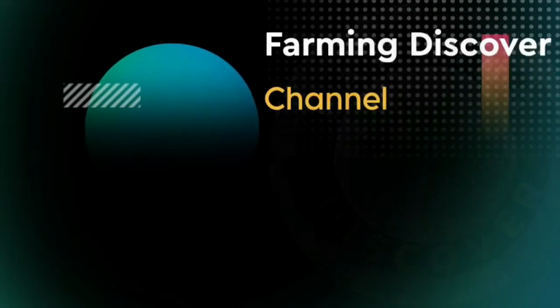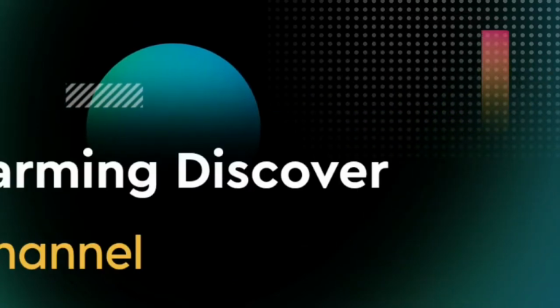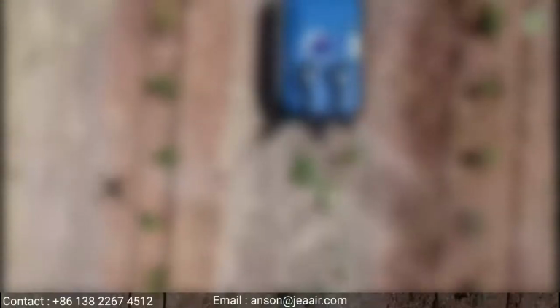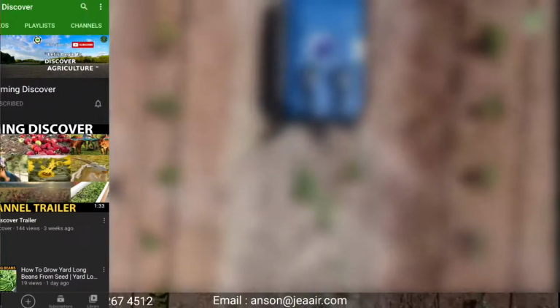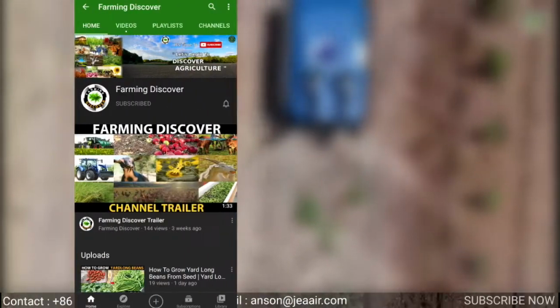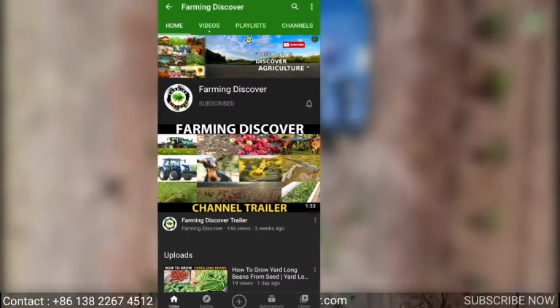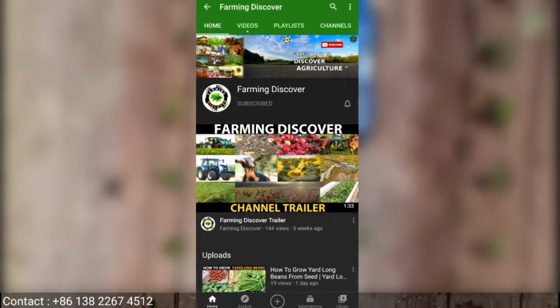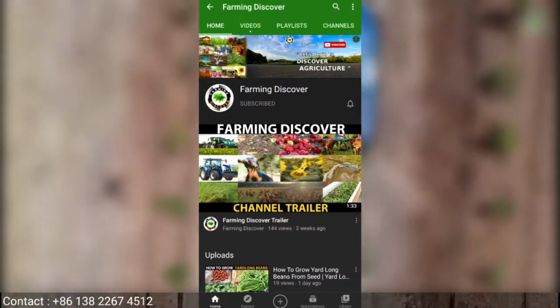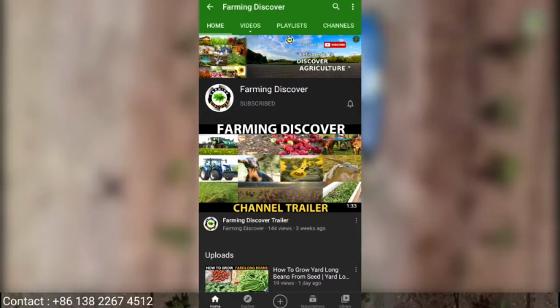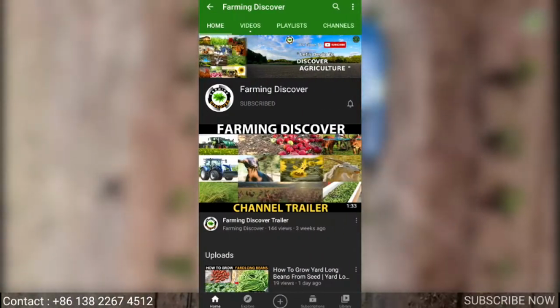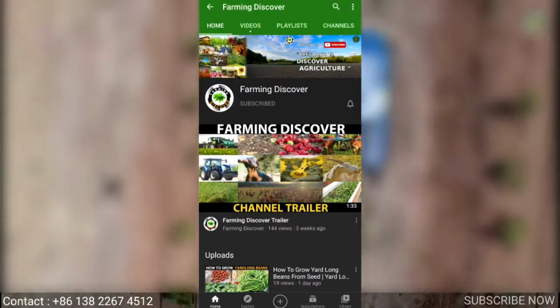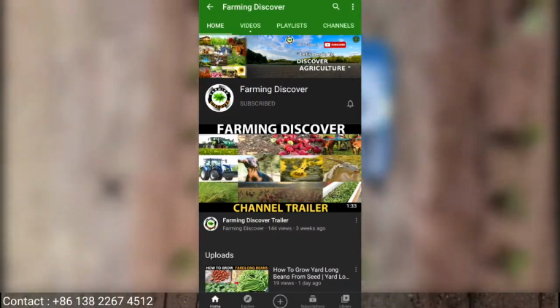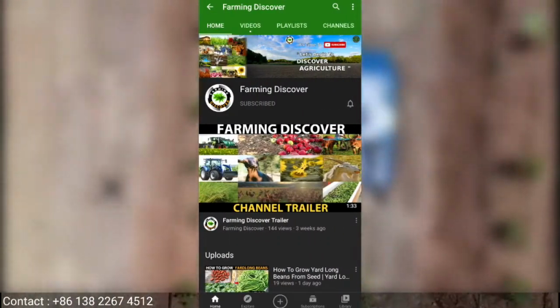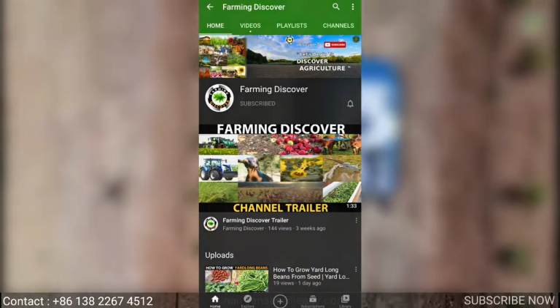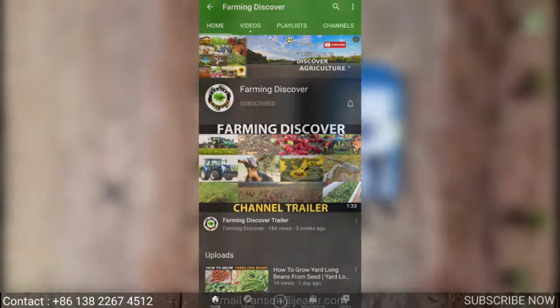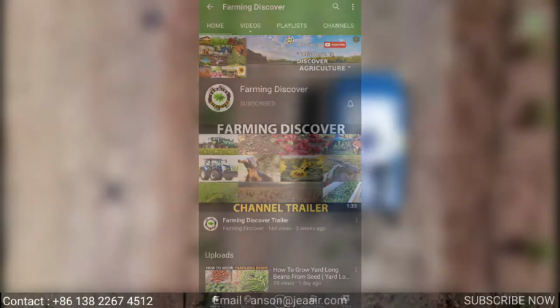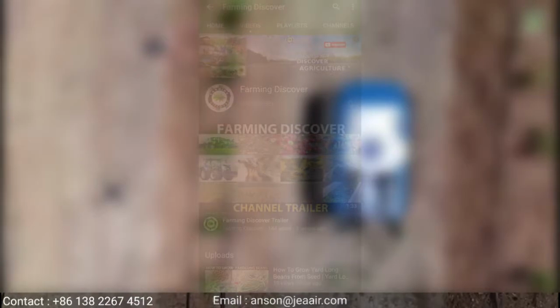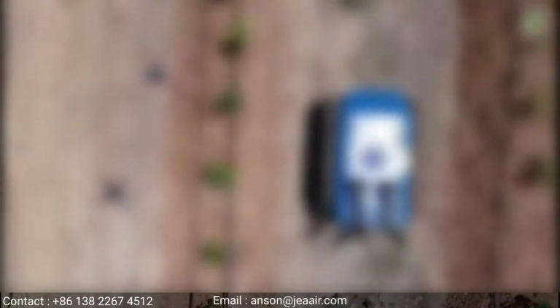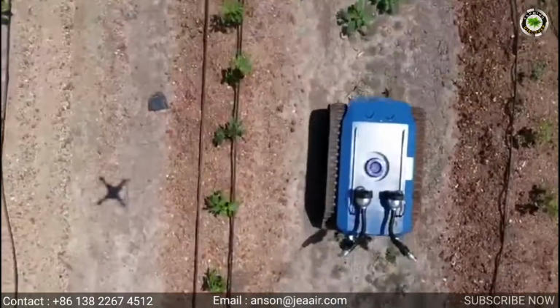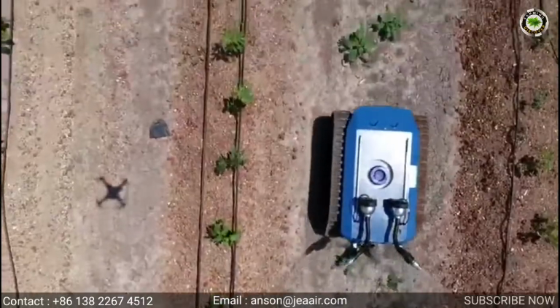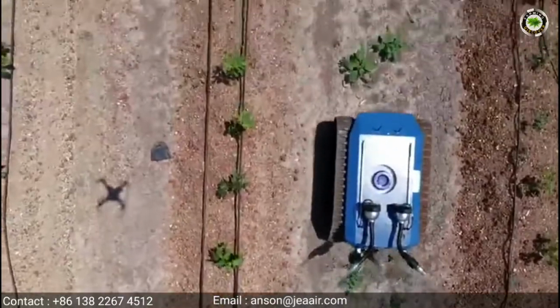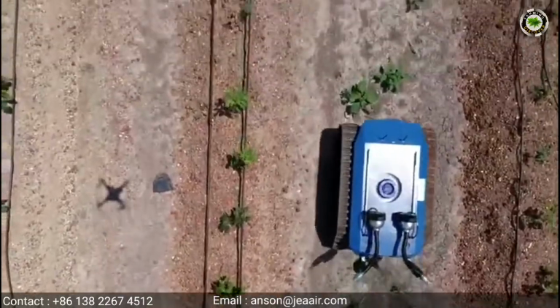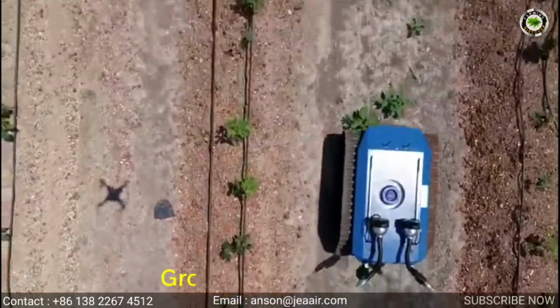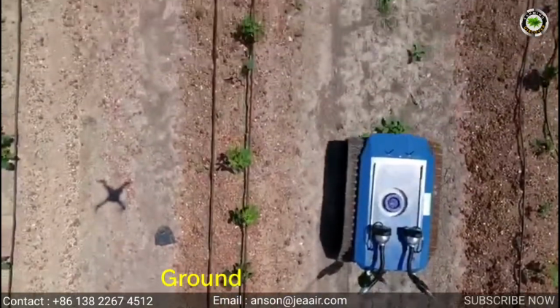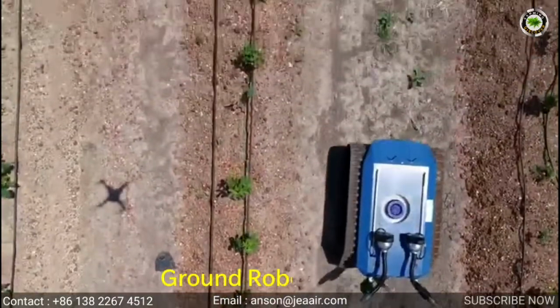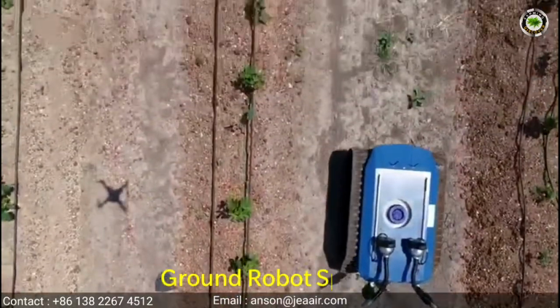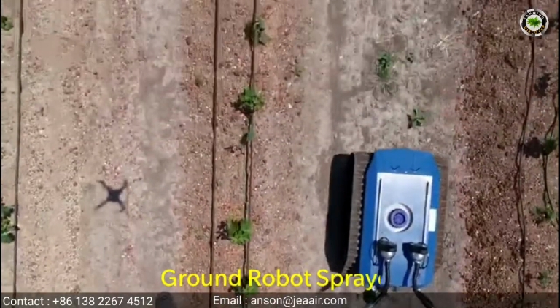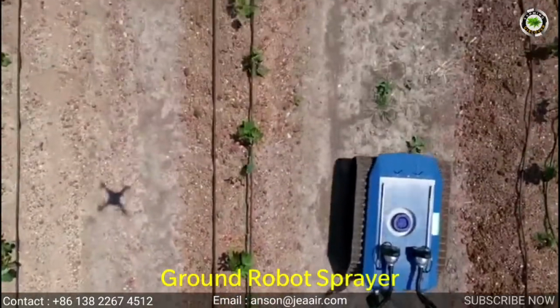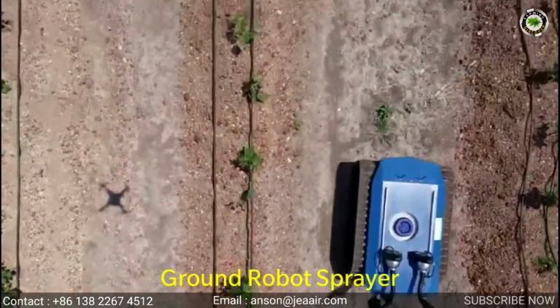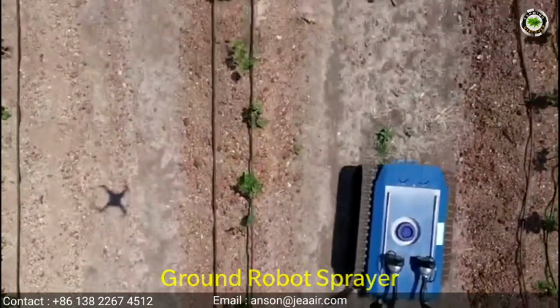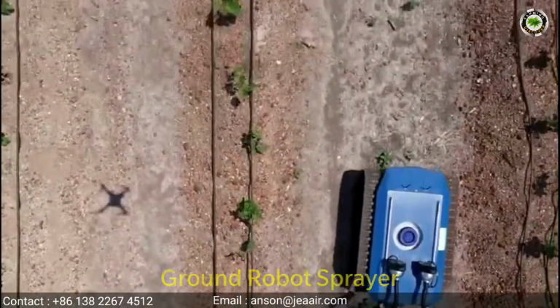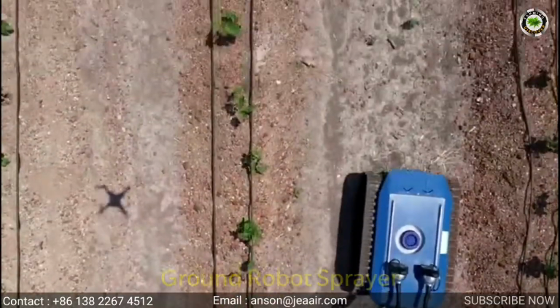Hi, you are watching Farming Discover channel. Now we will show a video on ground robot sprayer.